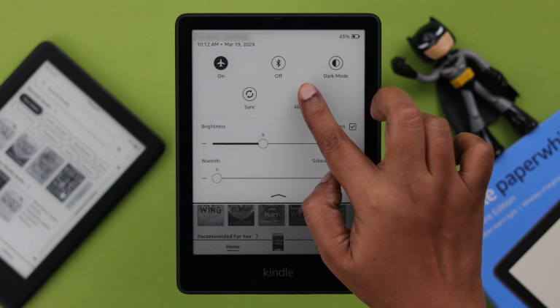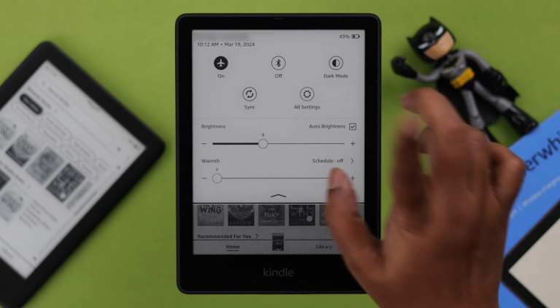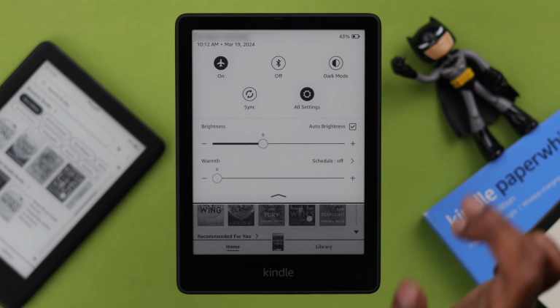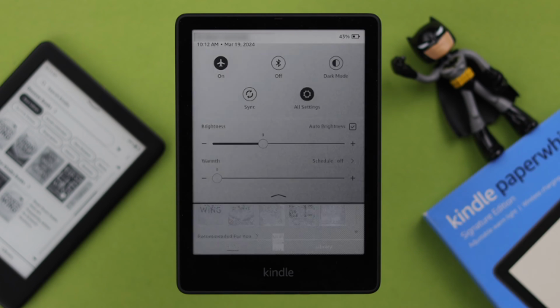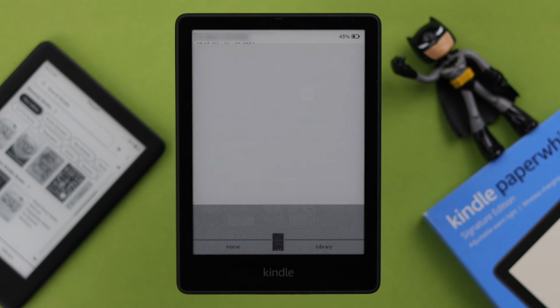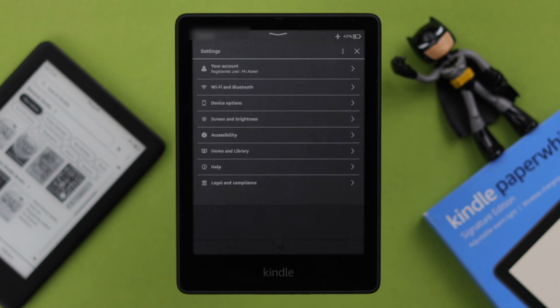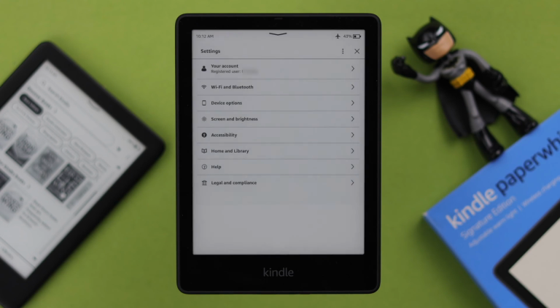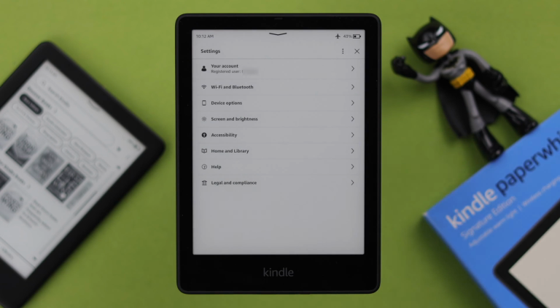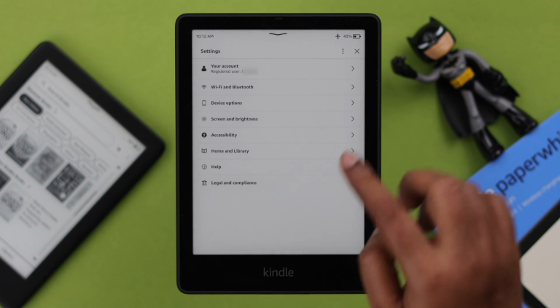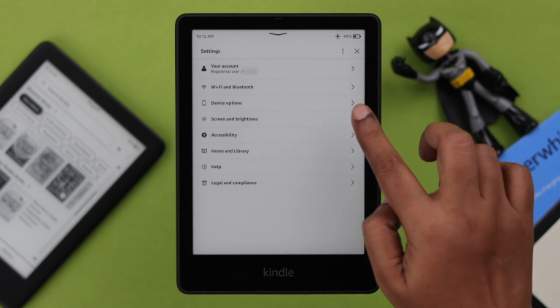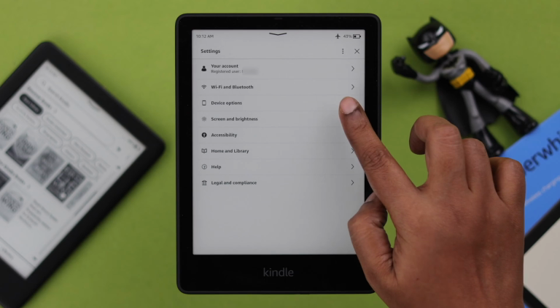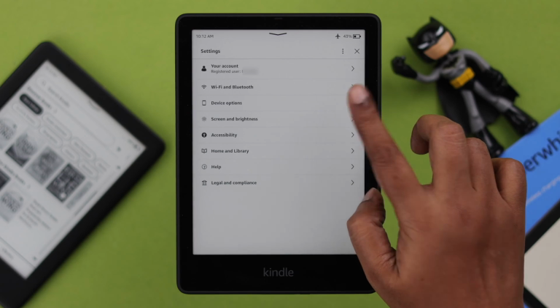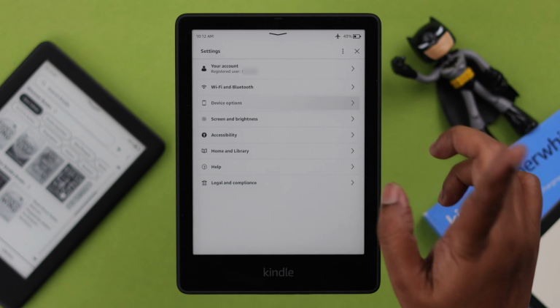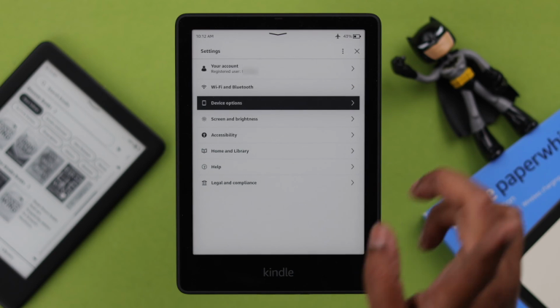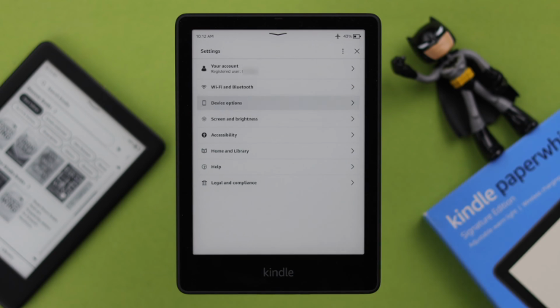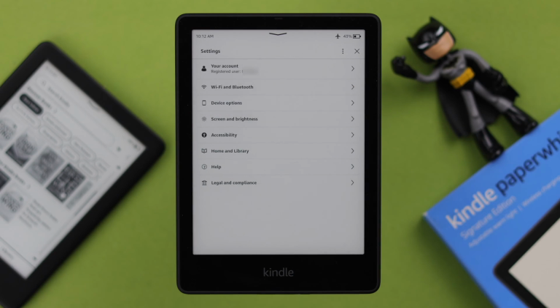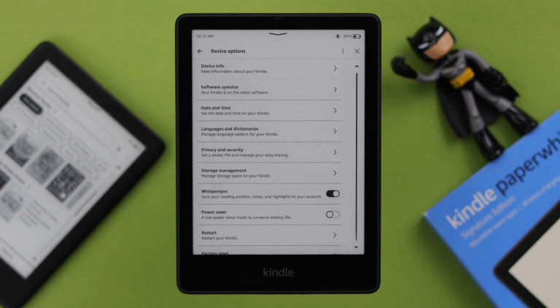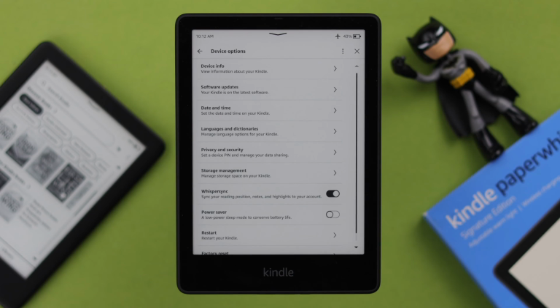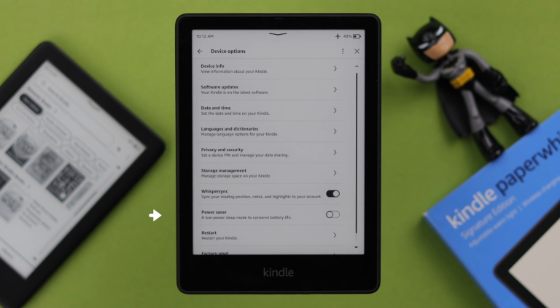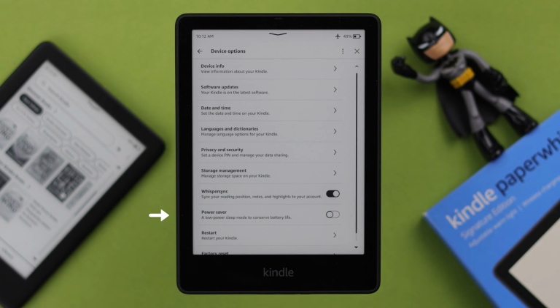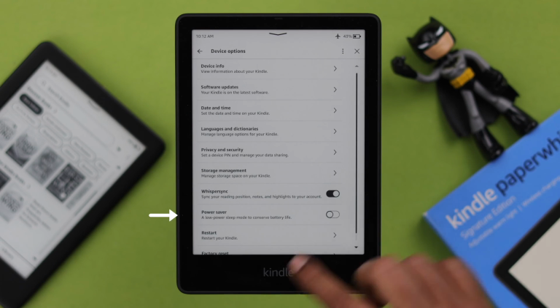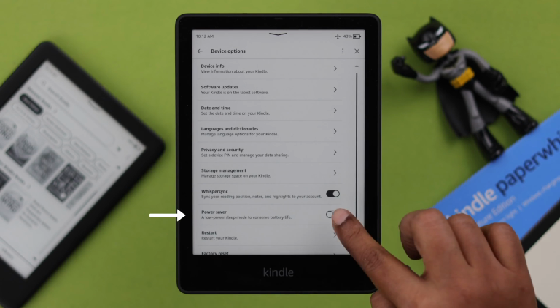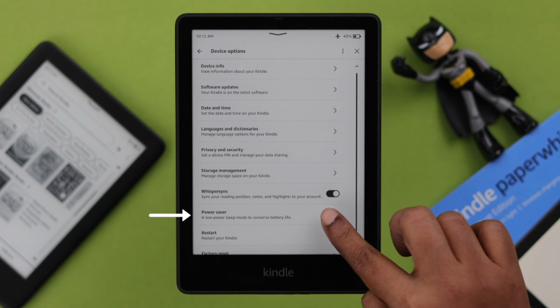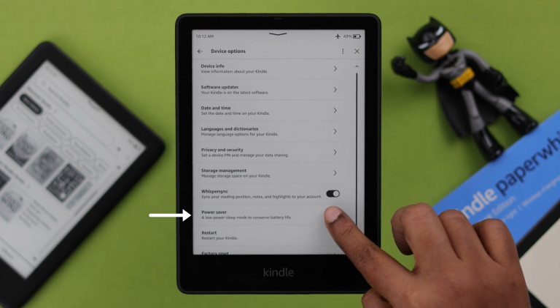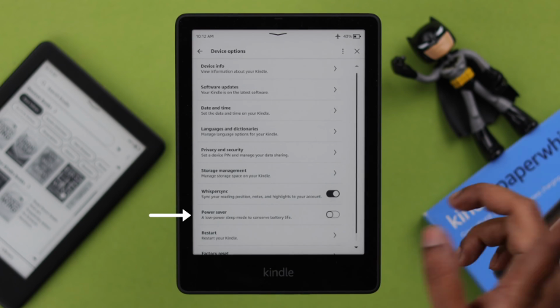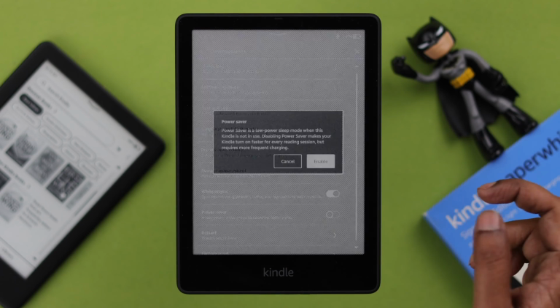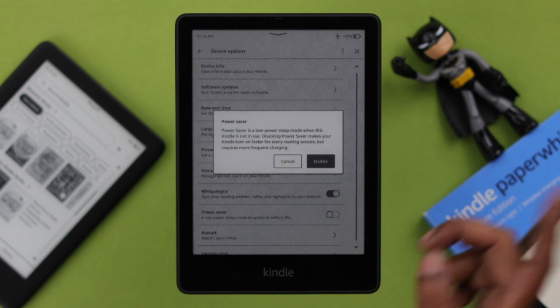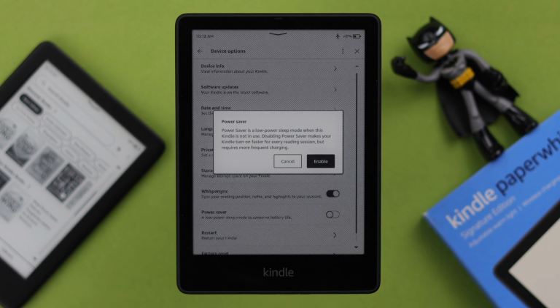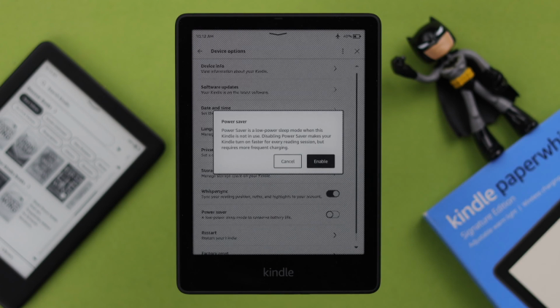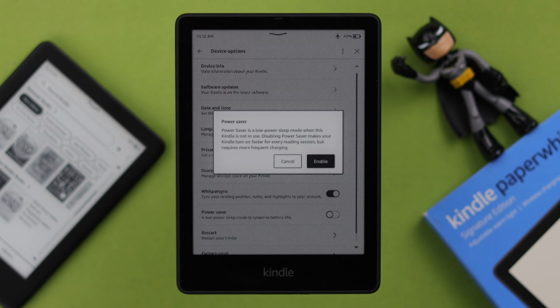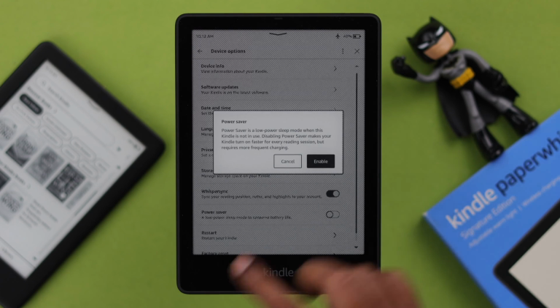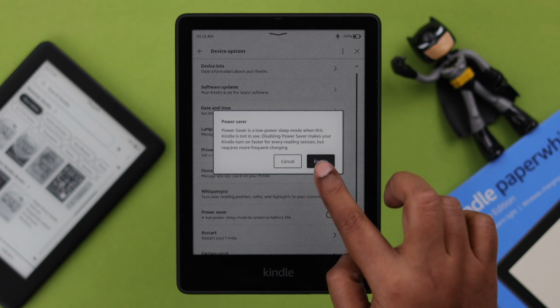In addition to that, go to All Settings, then to Device Options. From here, you can turn on Power Saver Mode.